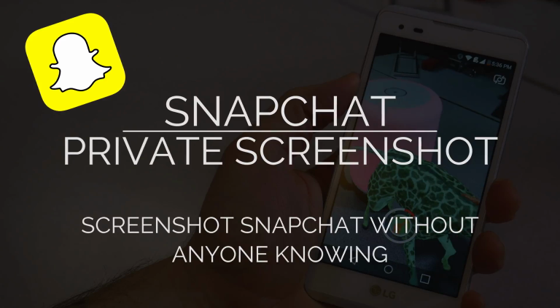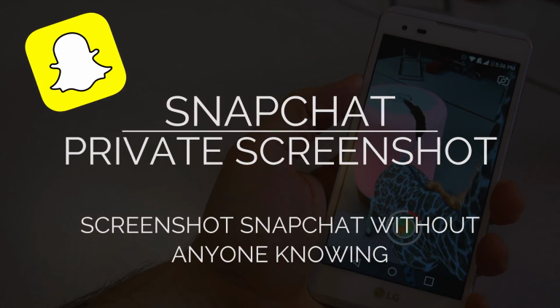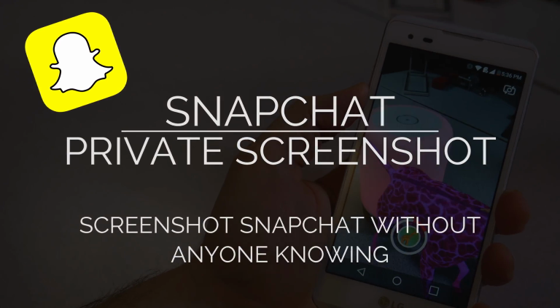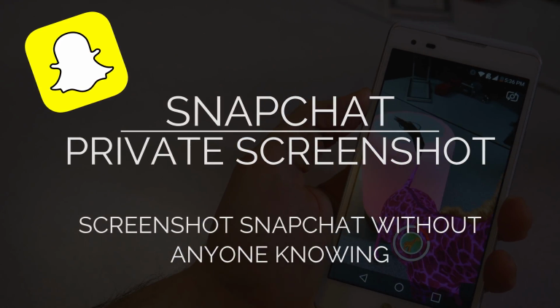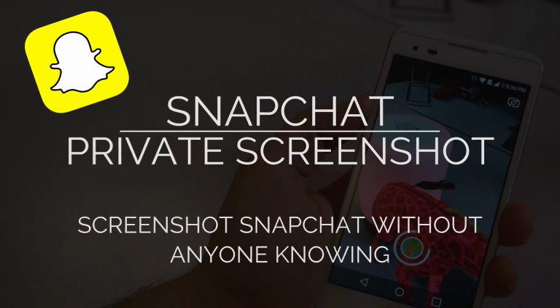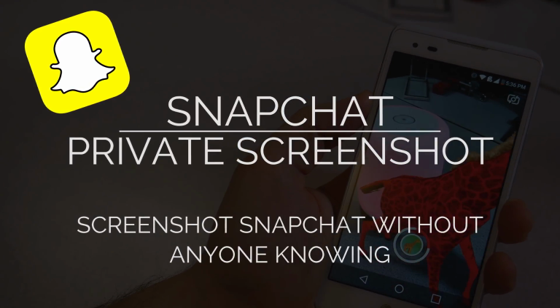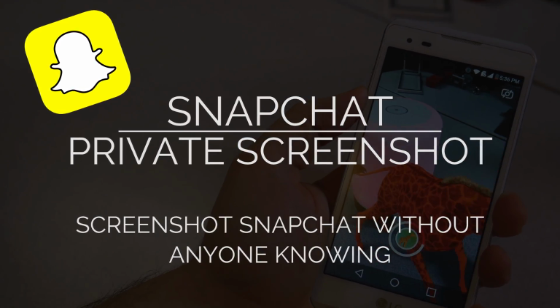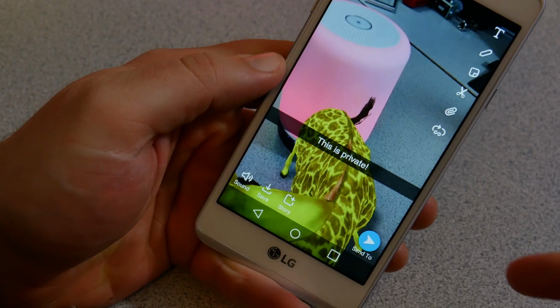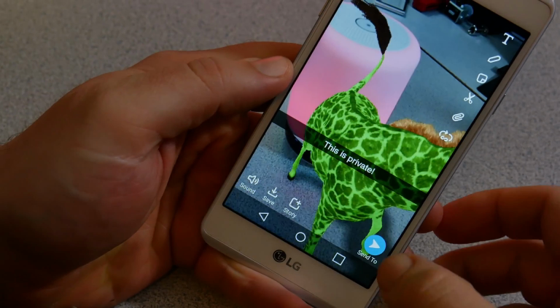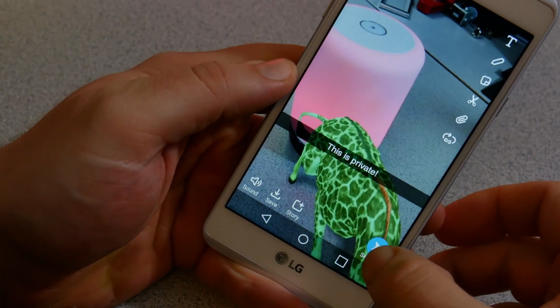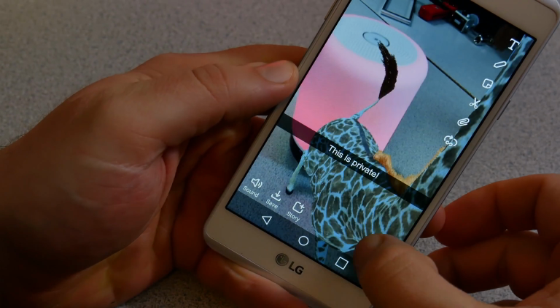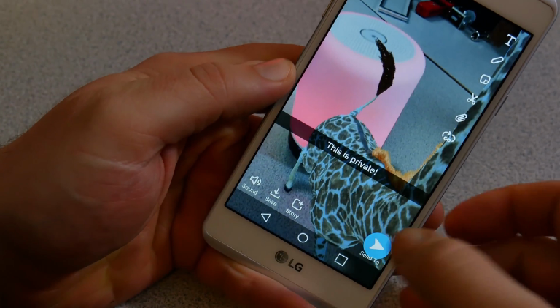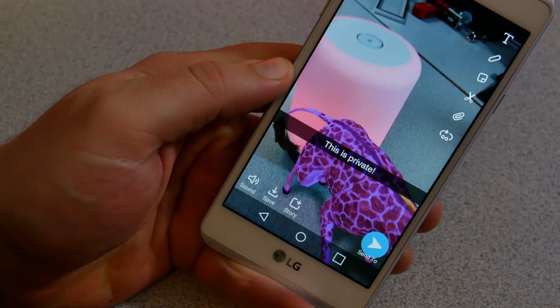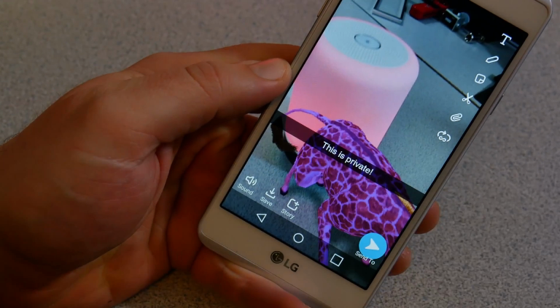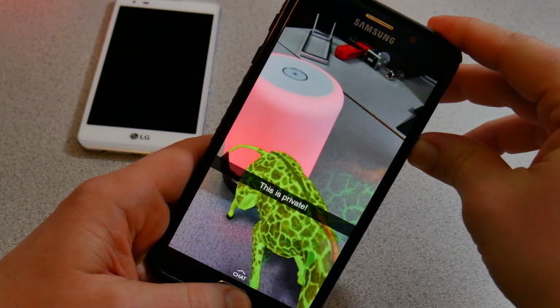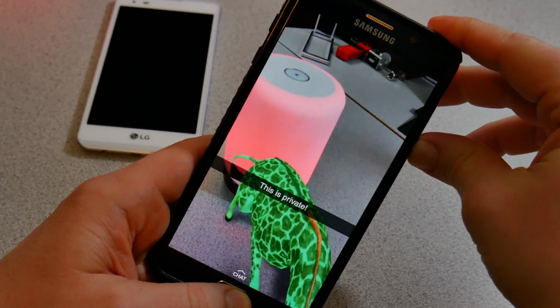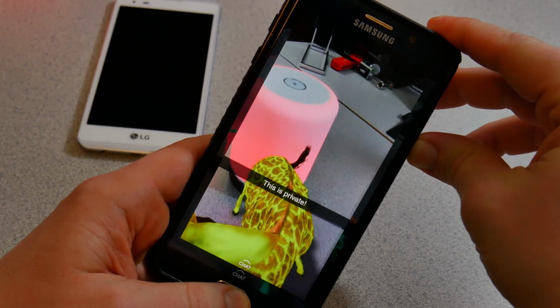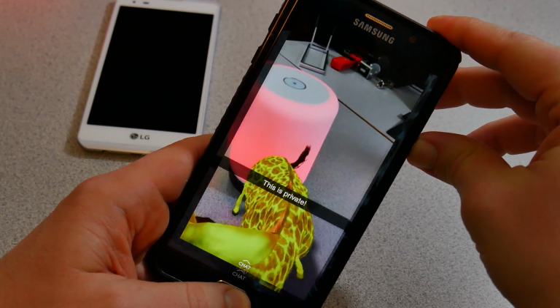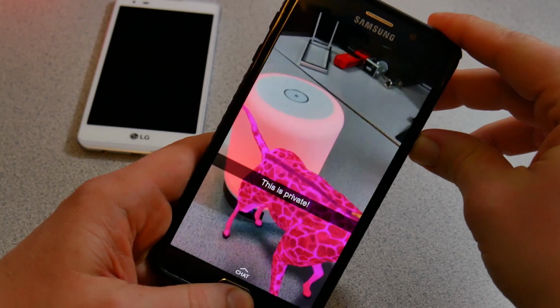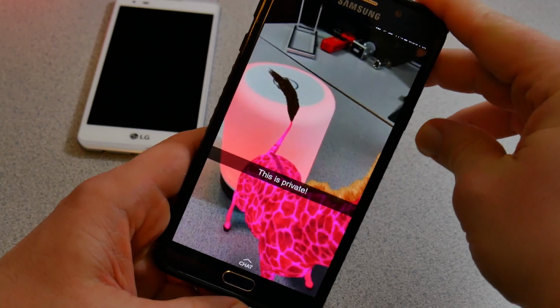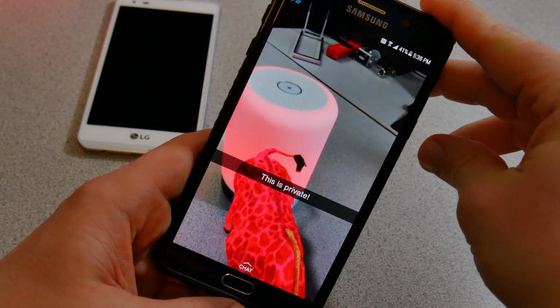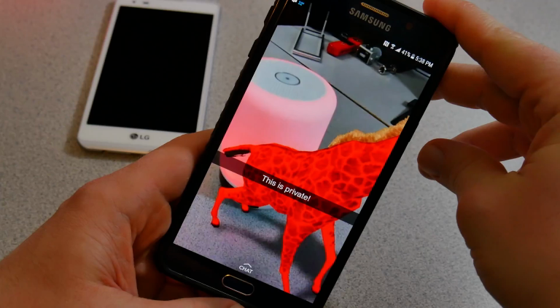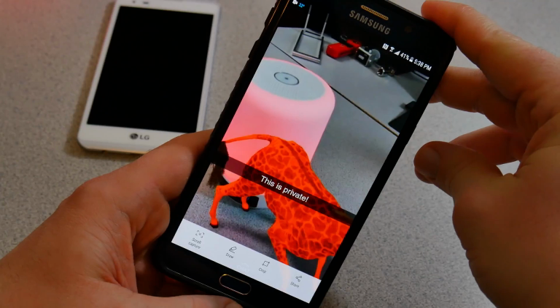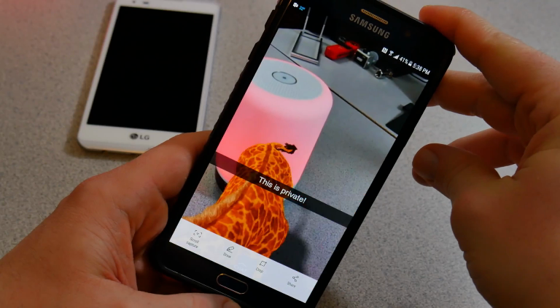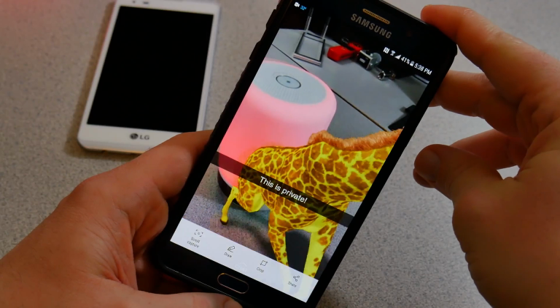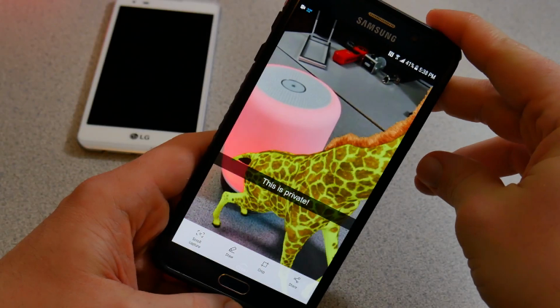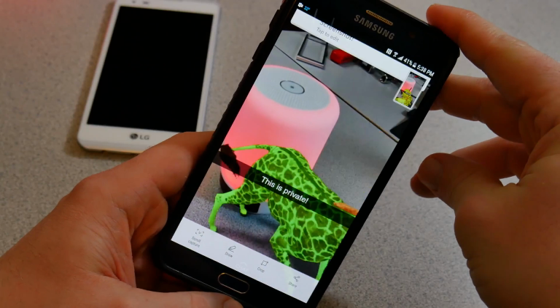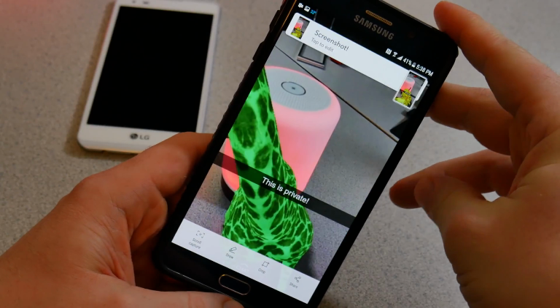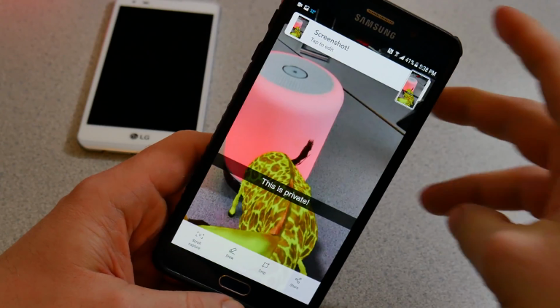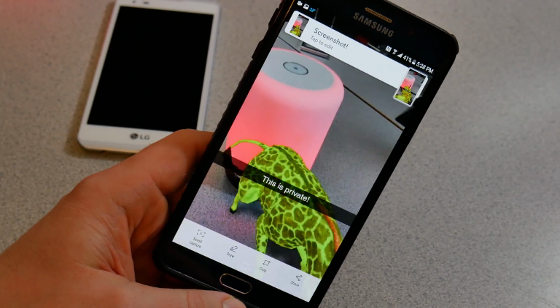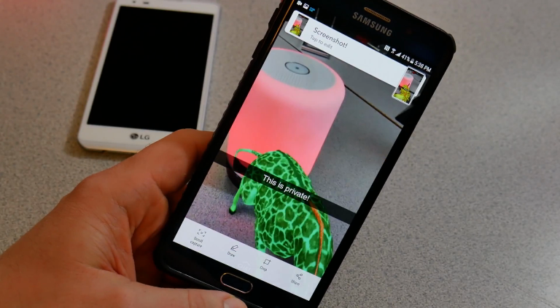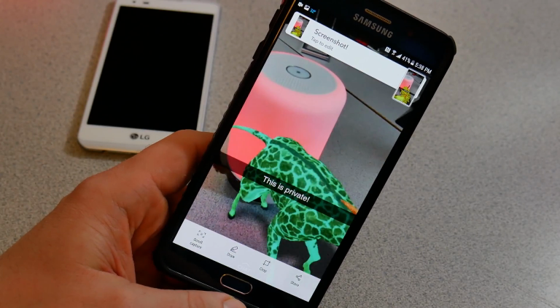Do you think that Snapchat is private? Well, it's not. Sure, you may think that if someone takes a screenshot, you'll know about it — but that's not always the case.